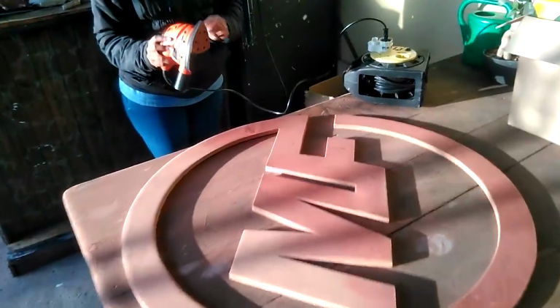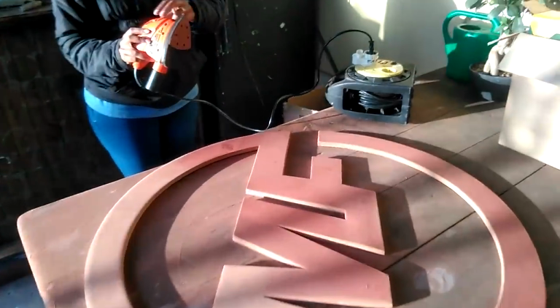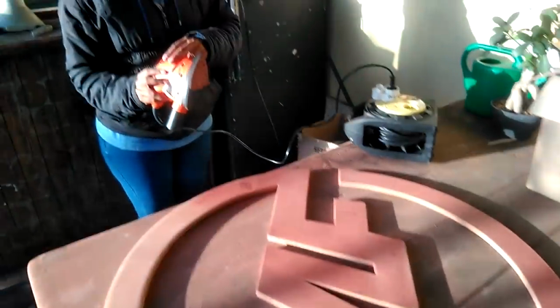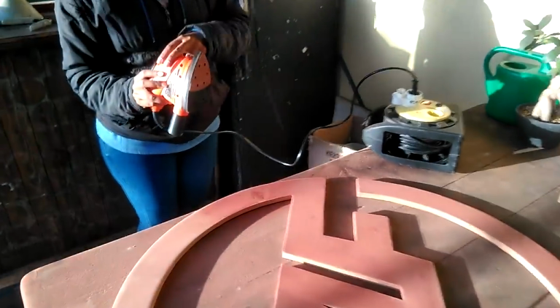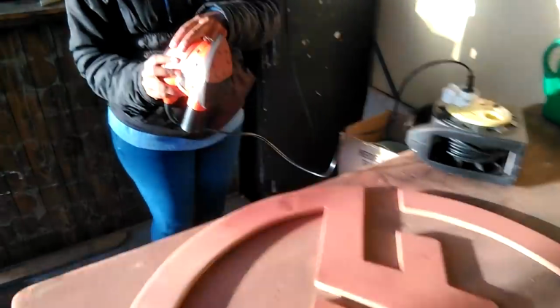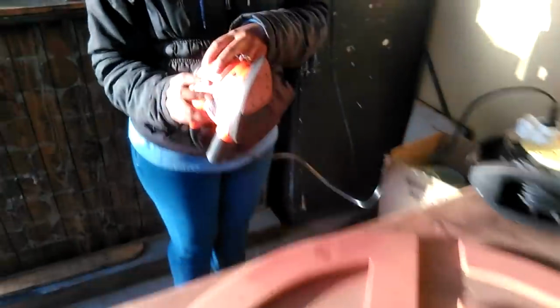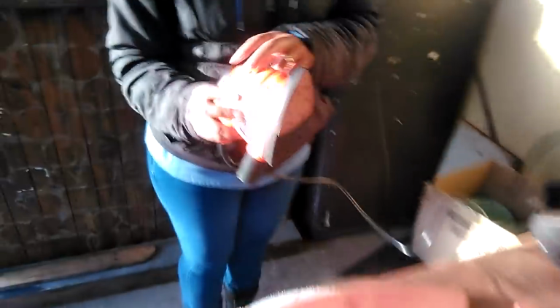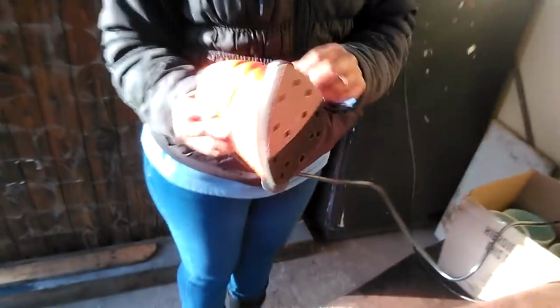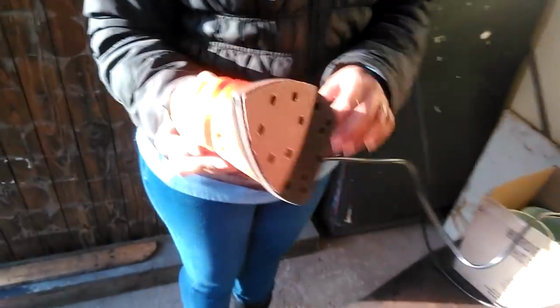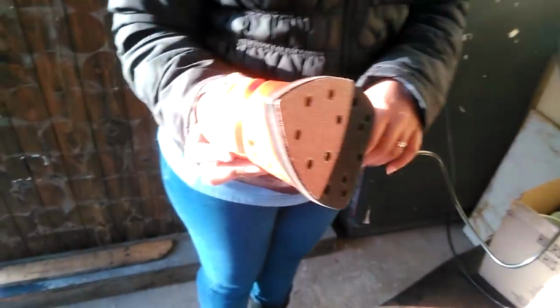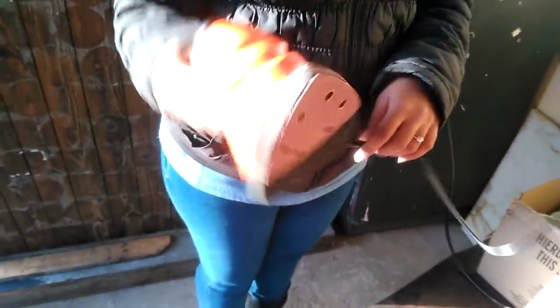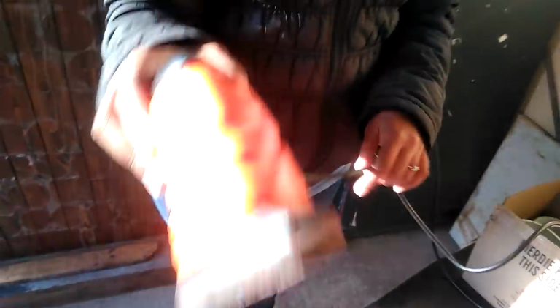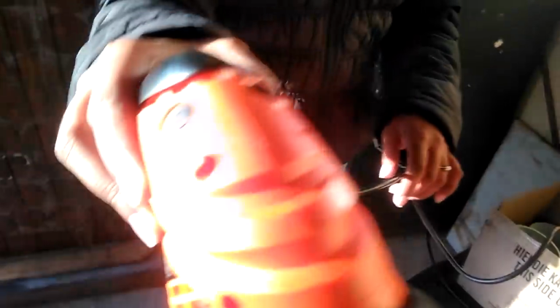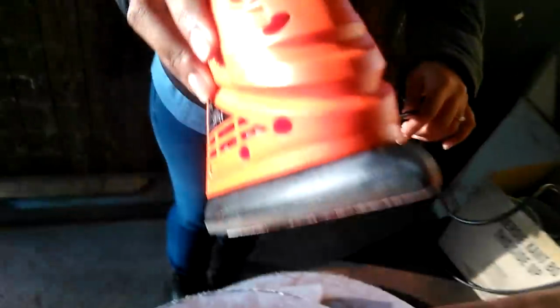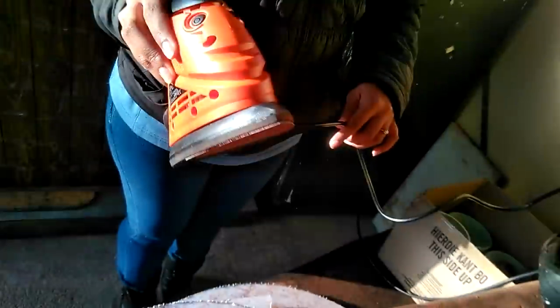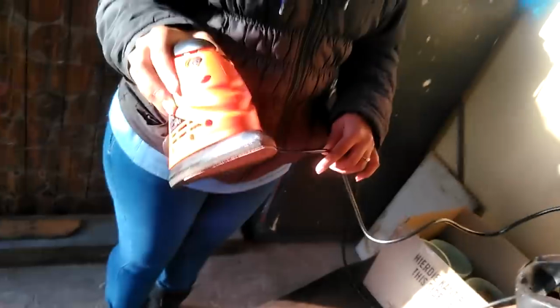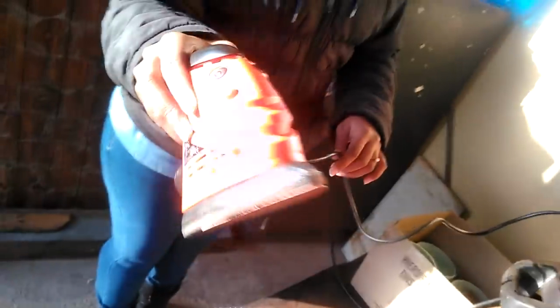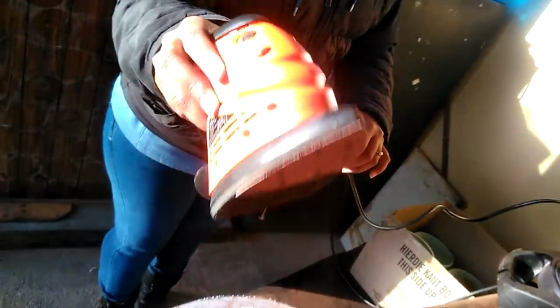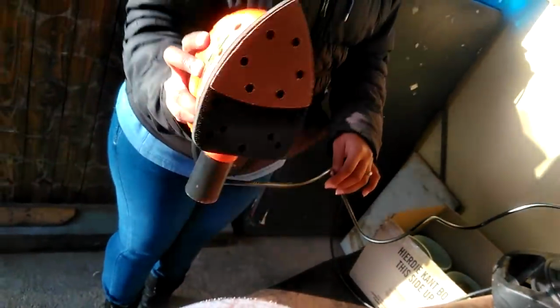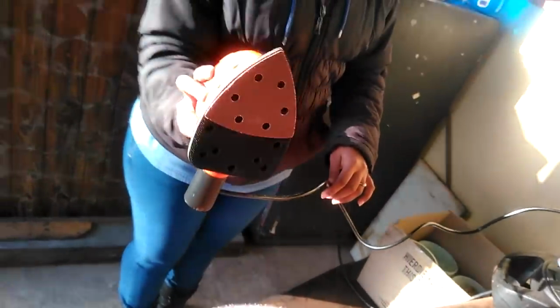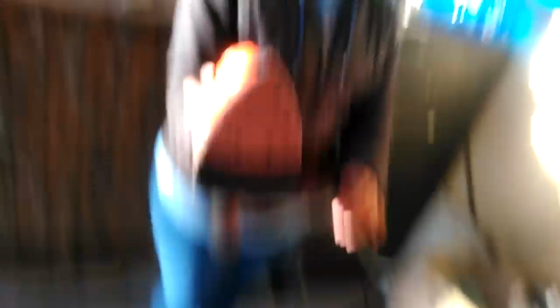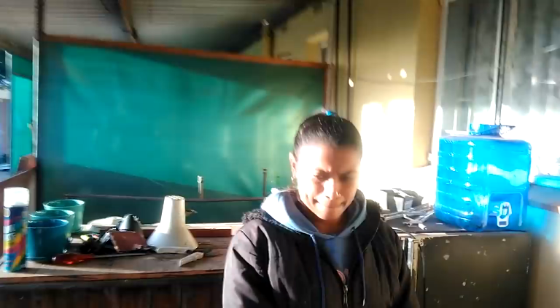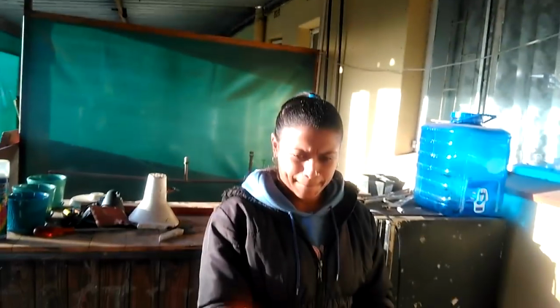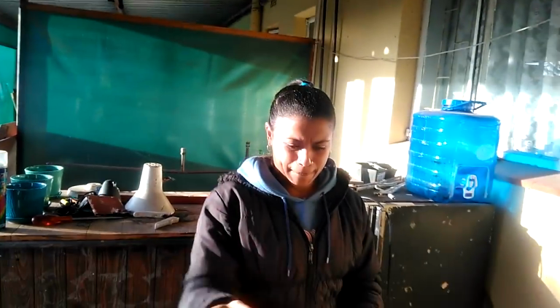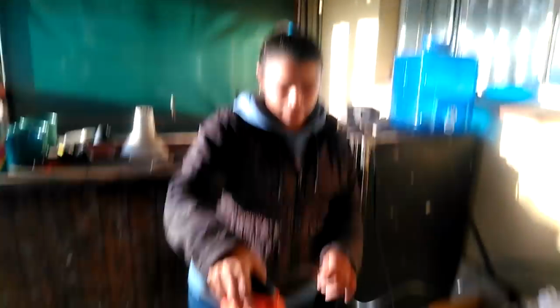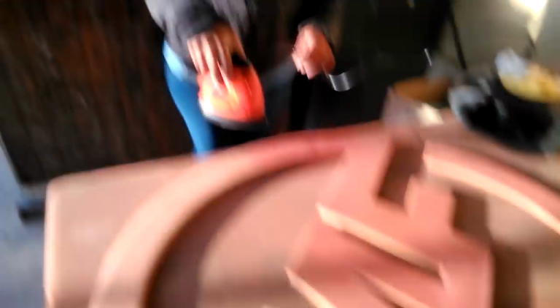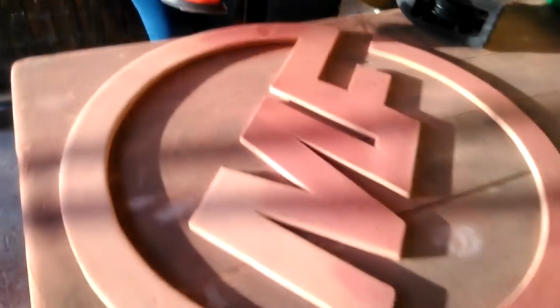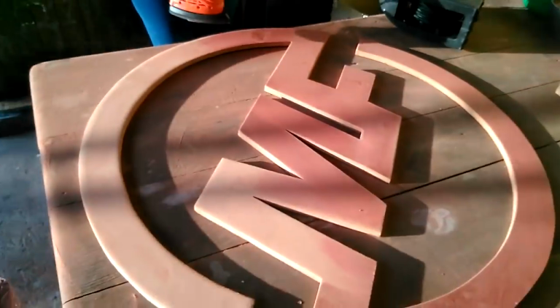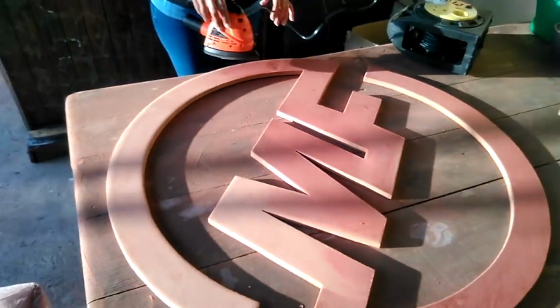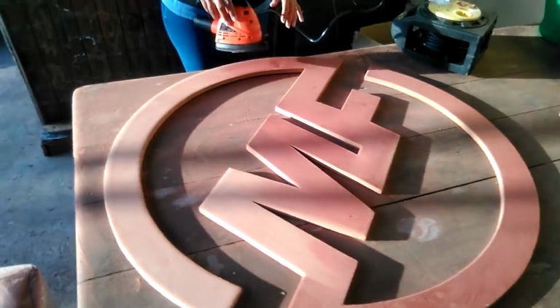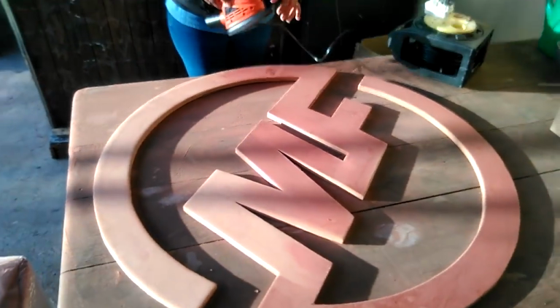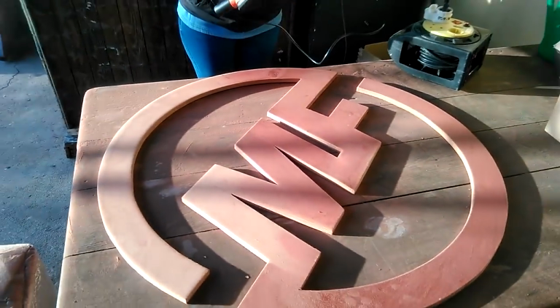Unfortunately the sanding took too long, so we have to get this thing which is a sanding mask. Okay, show them how it's done.